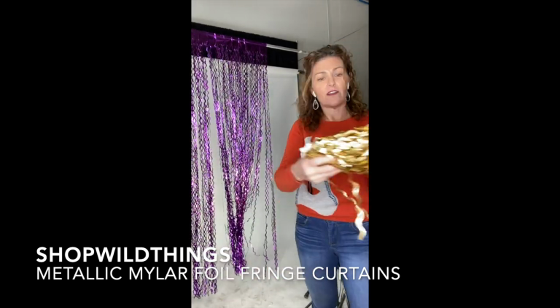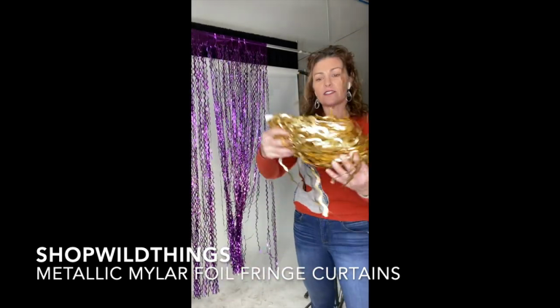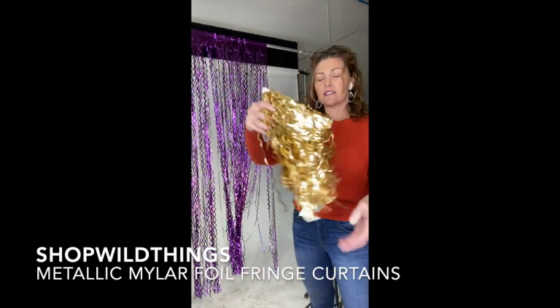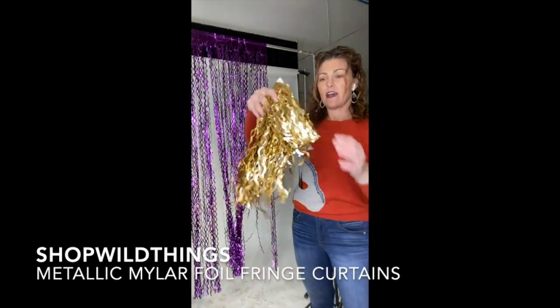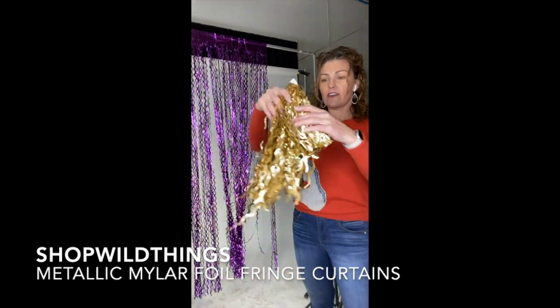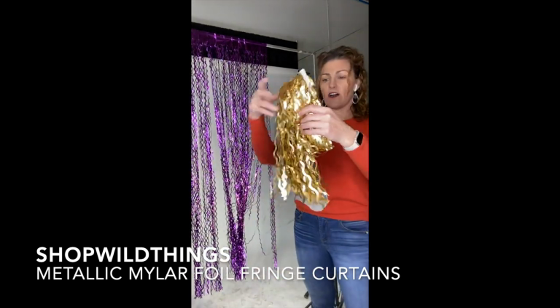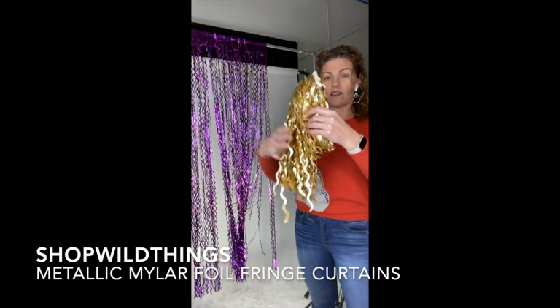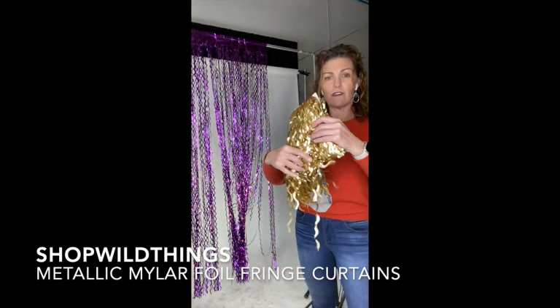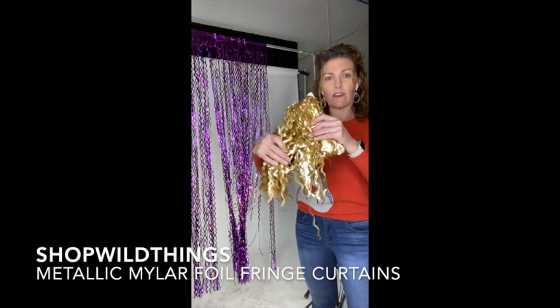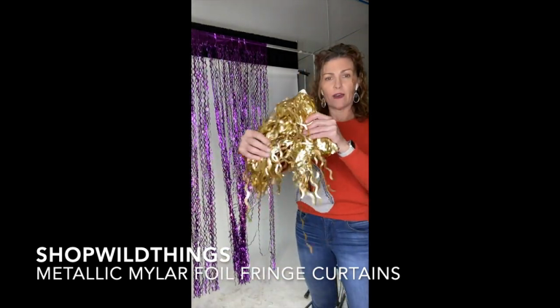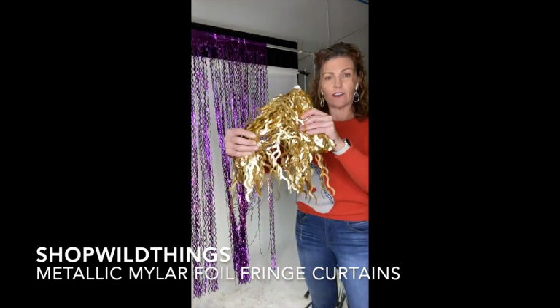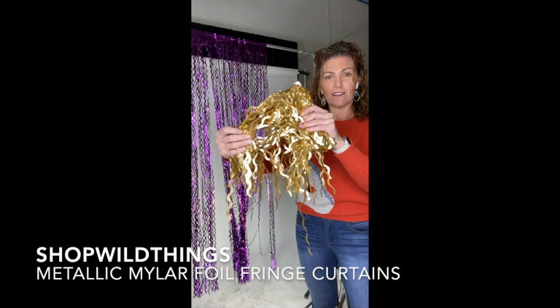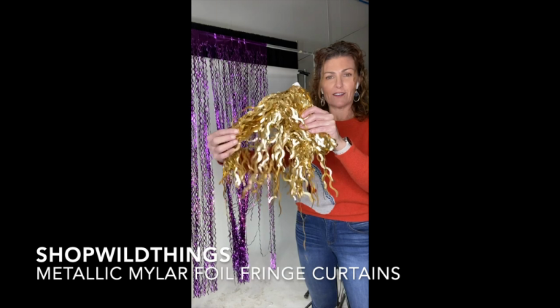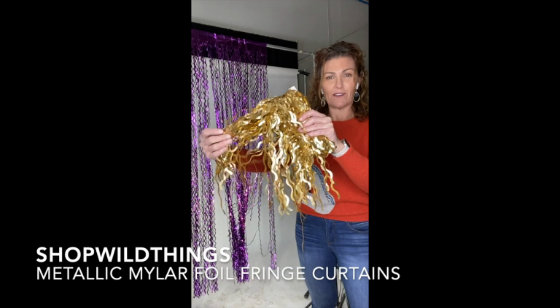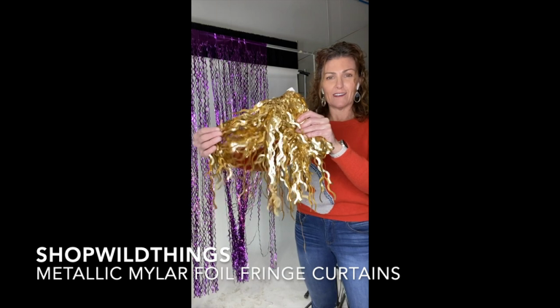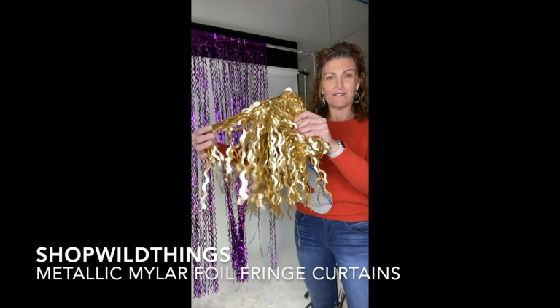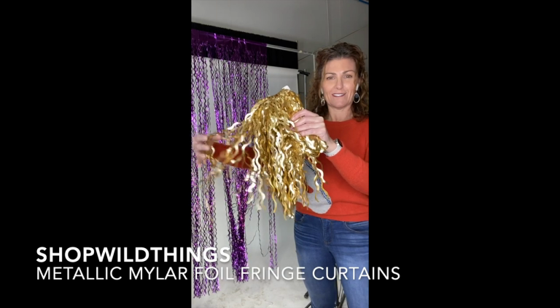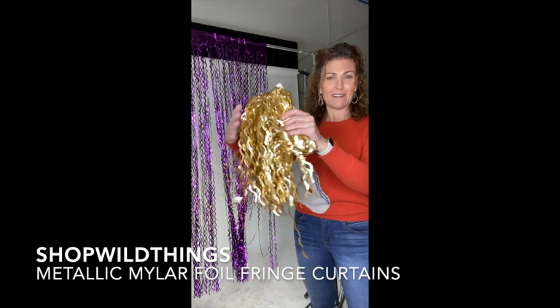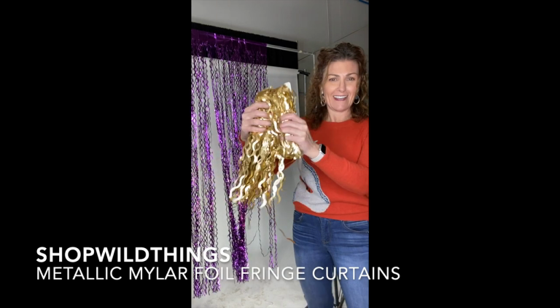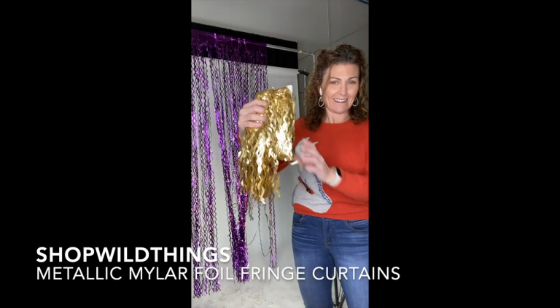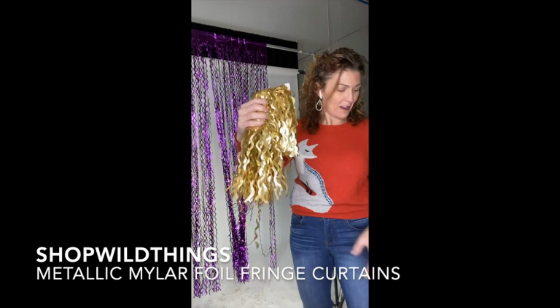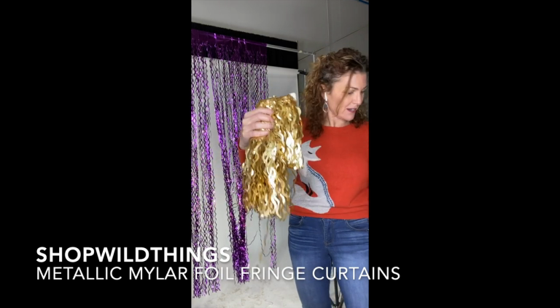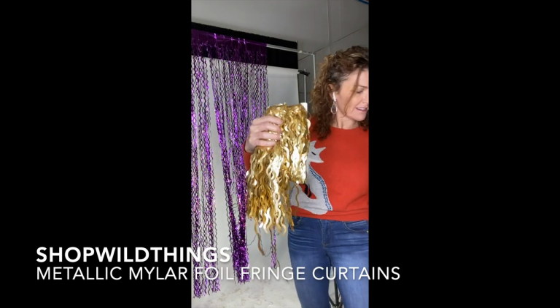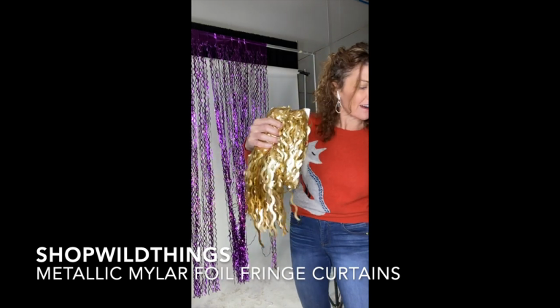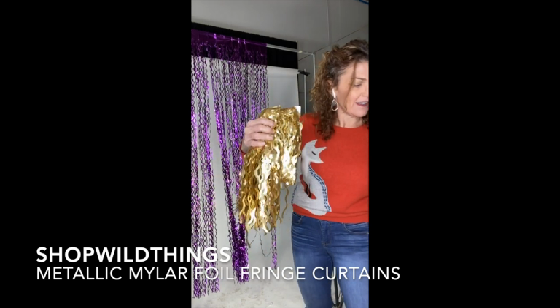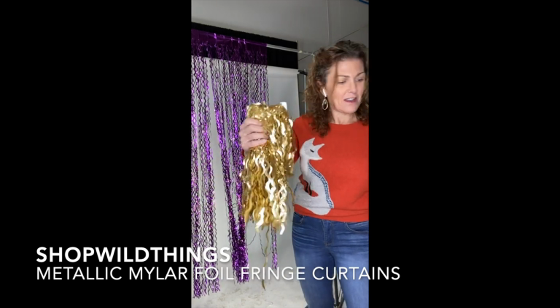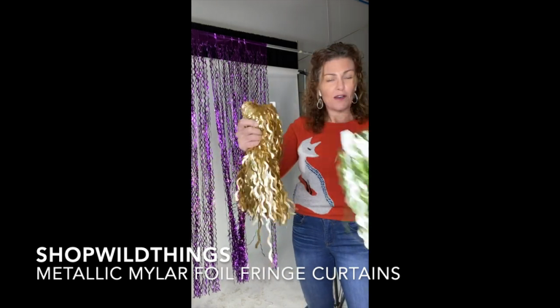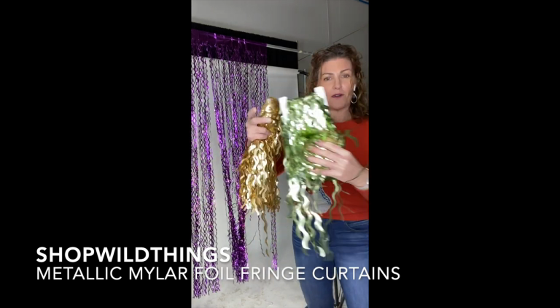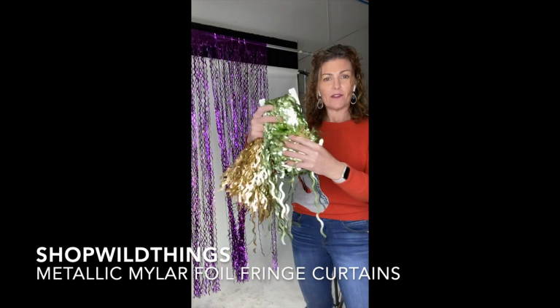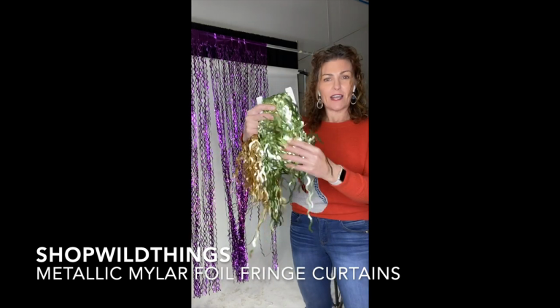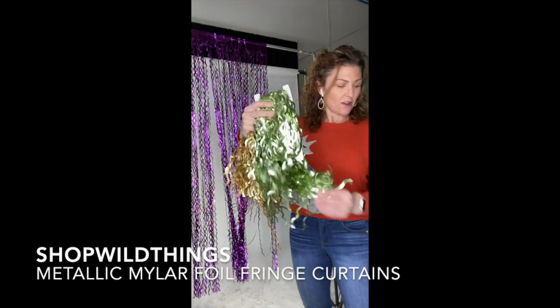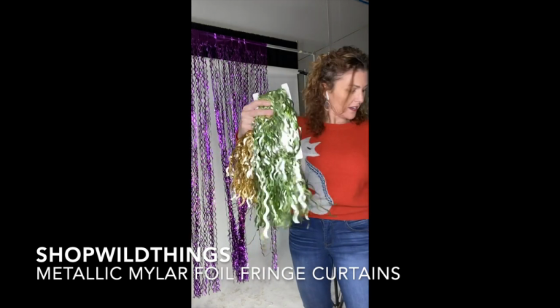They're six and a half feet long and three feet wide. Look at this gold — we're so excited, look how pretty these are. Gold and a green.